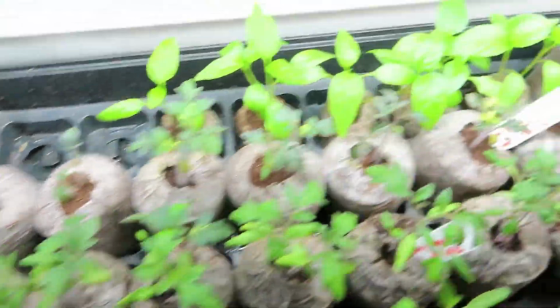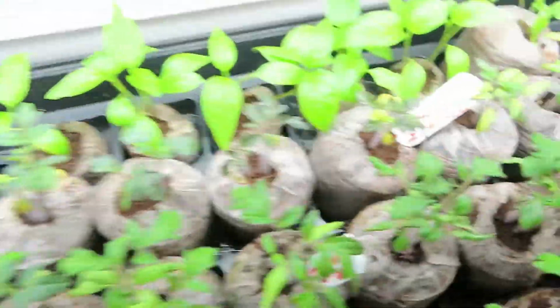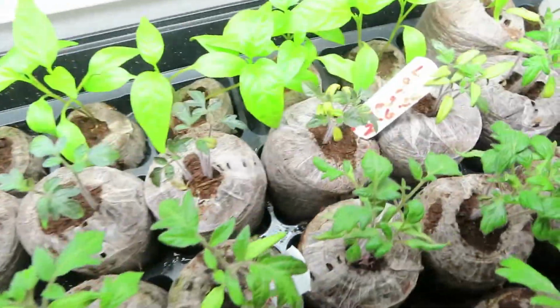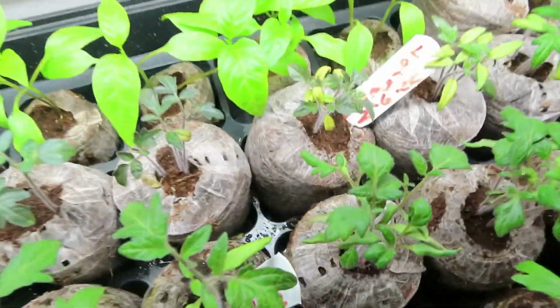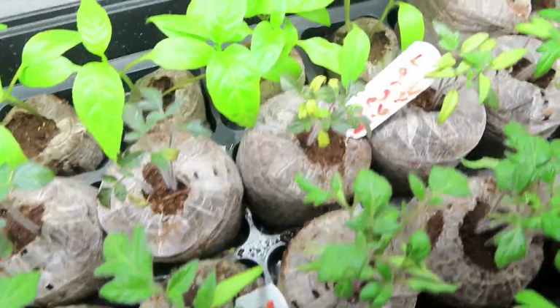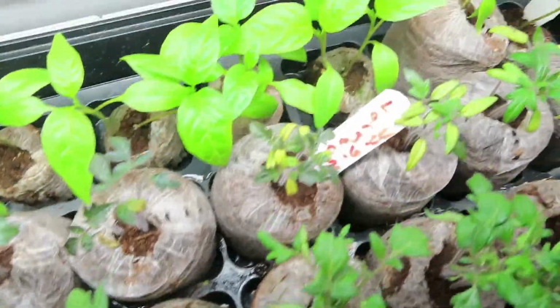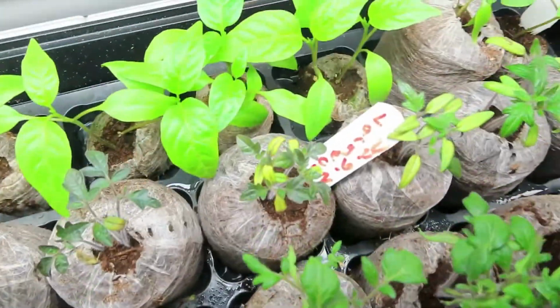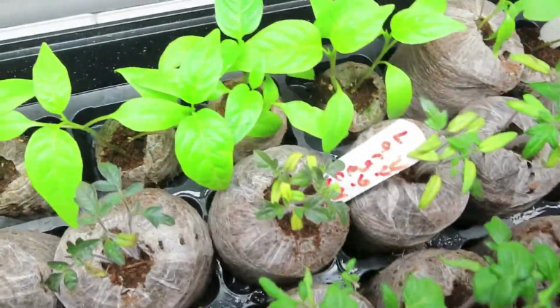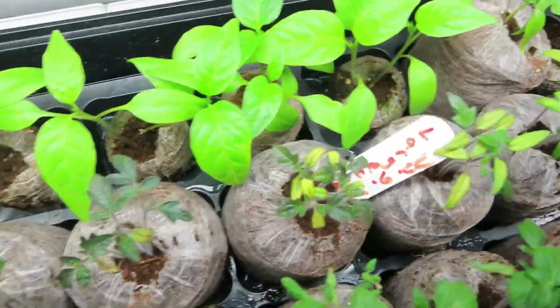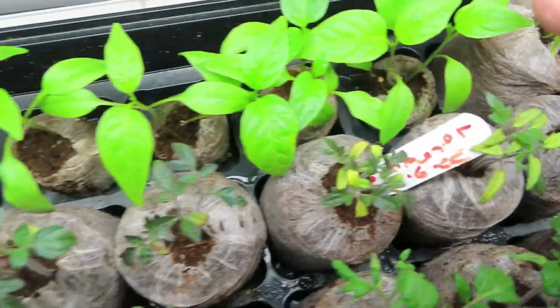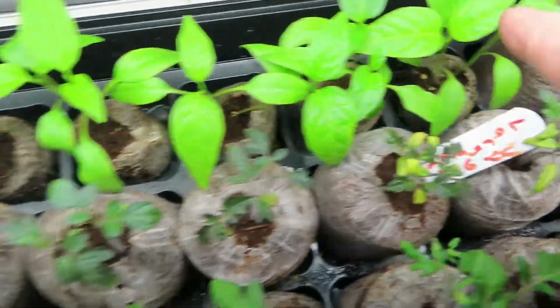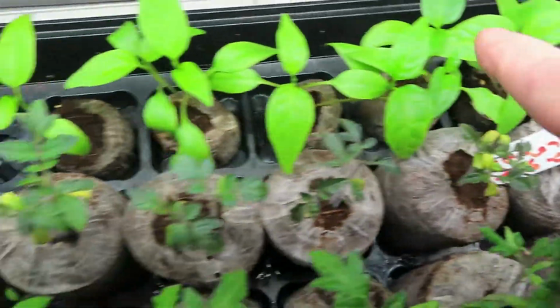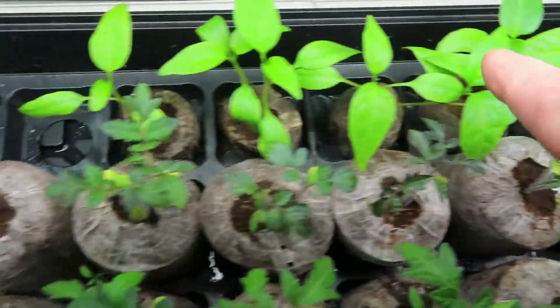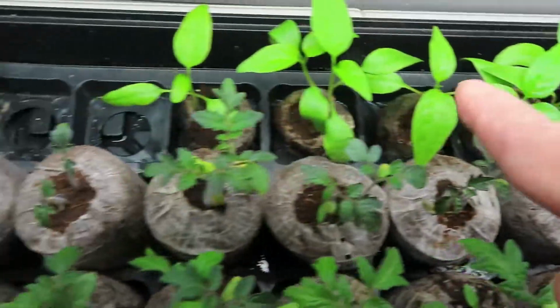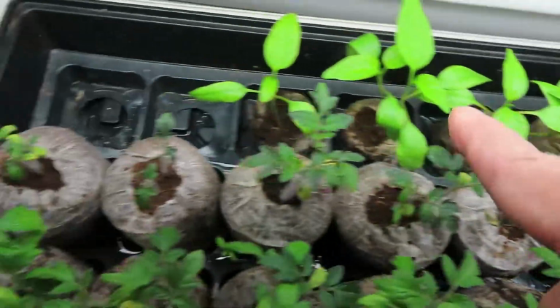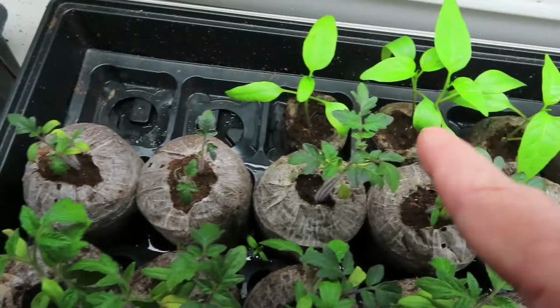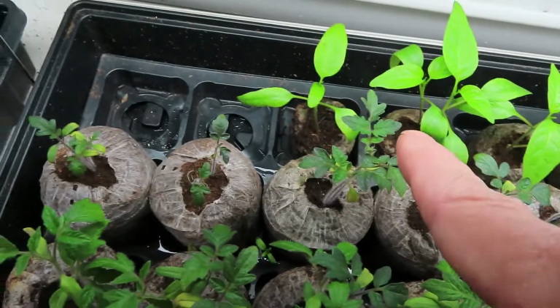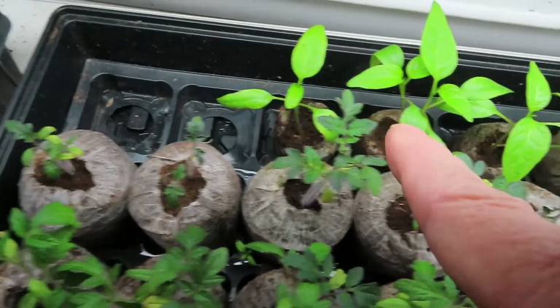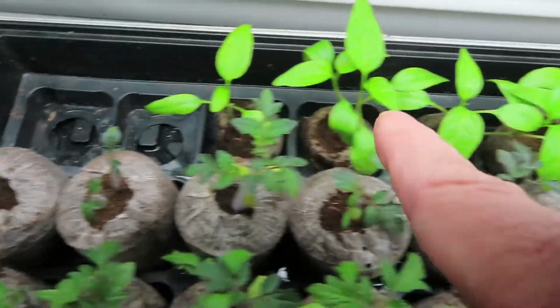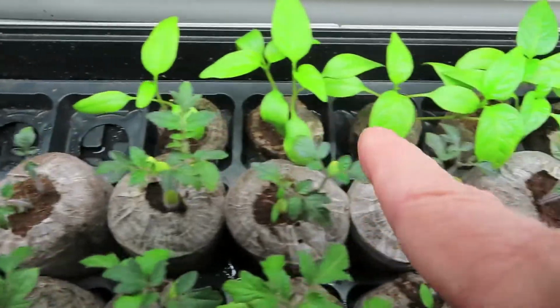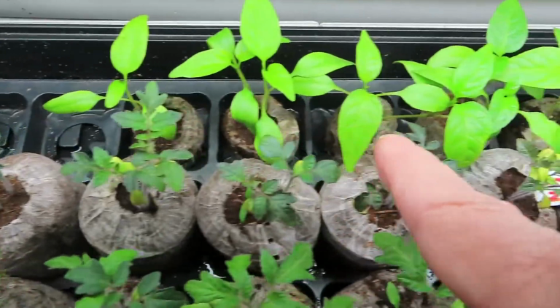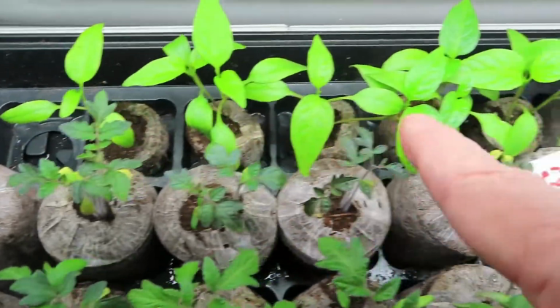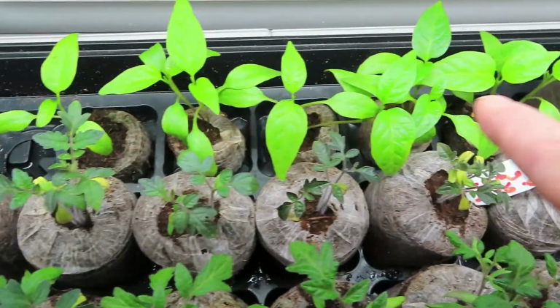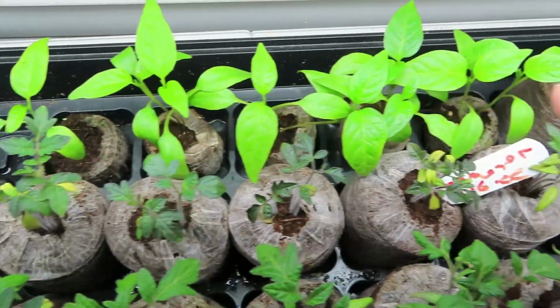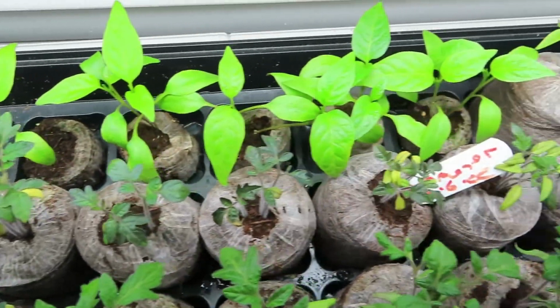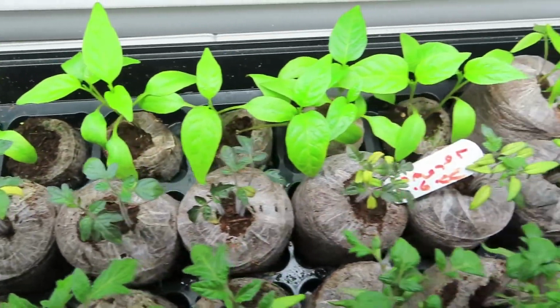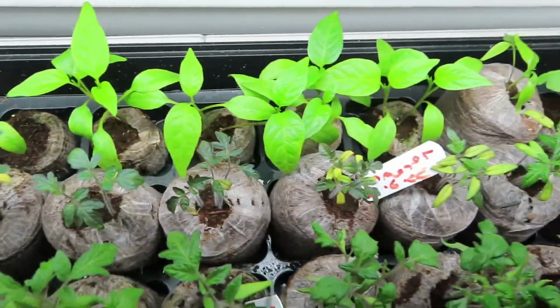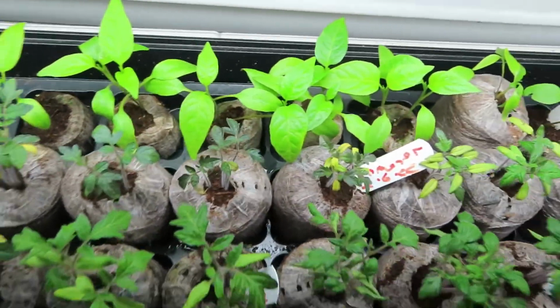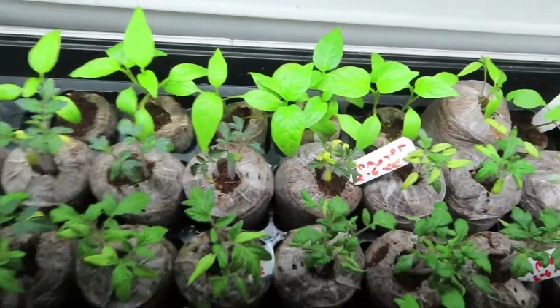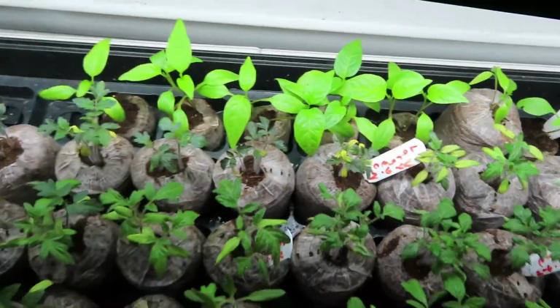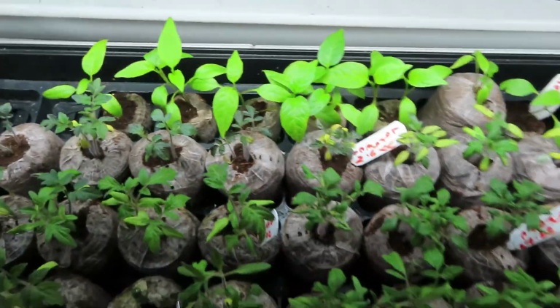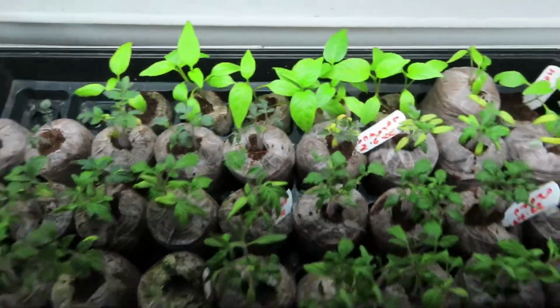These are my jalapeños — check them out!